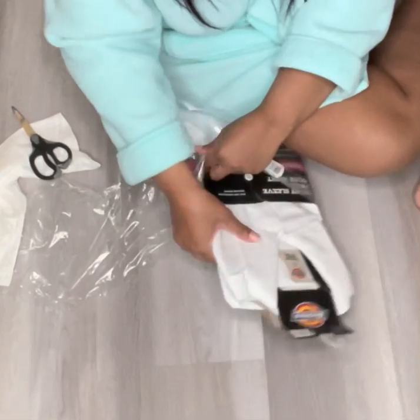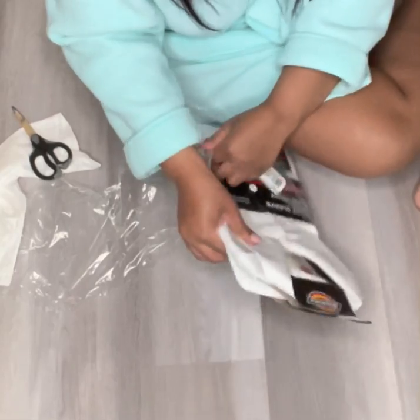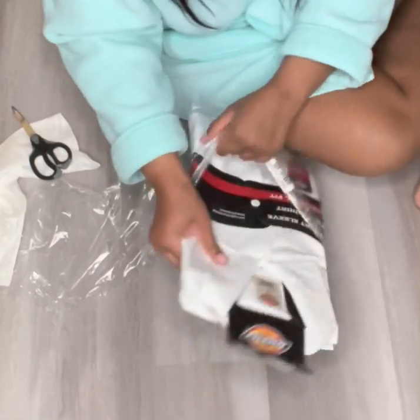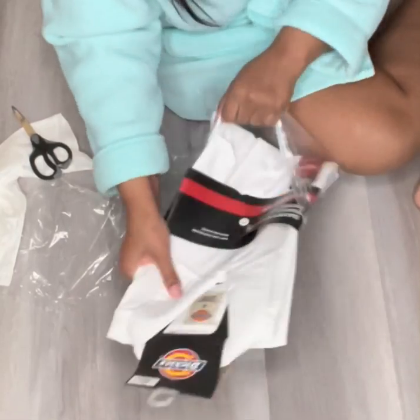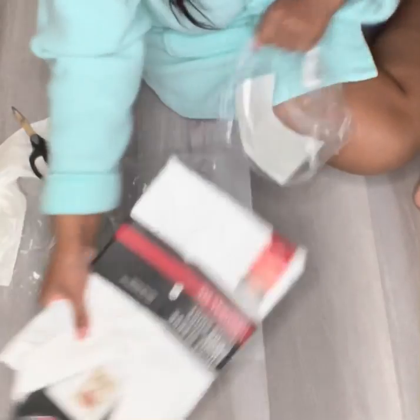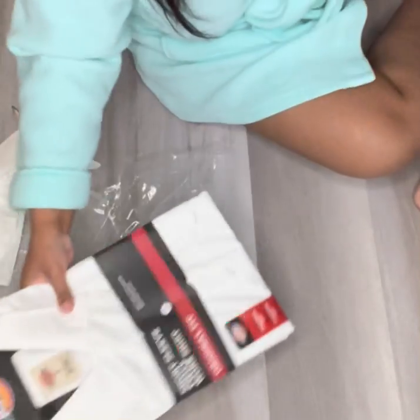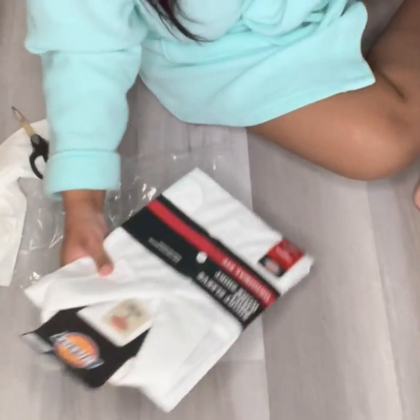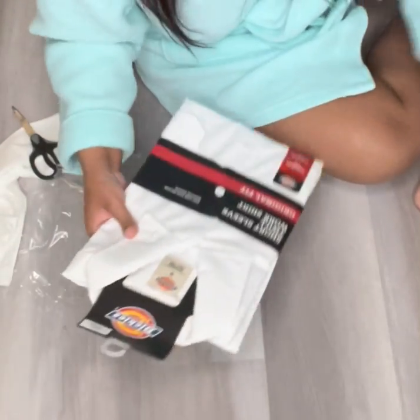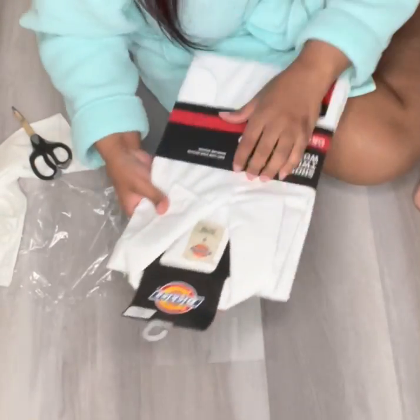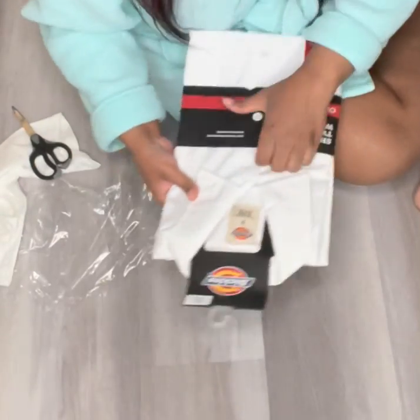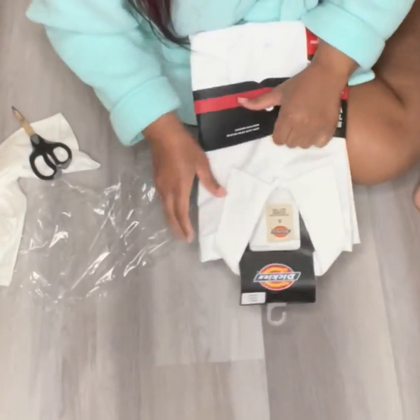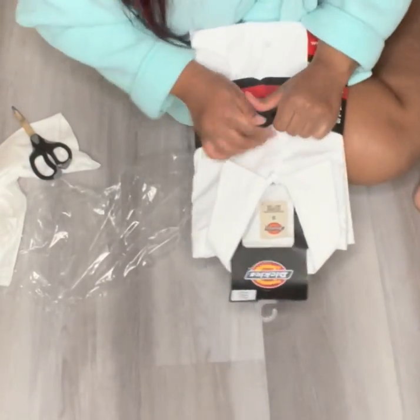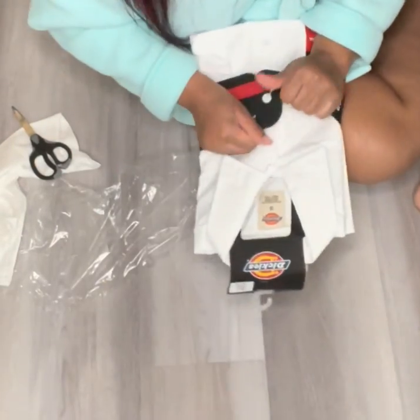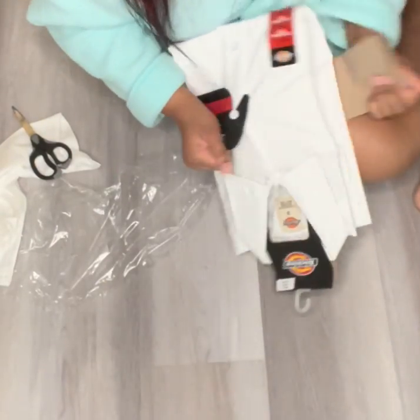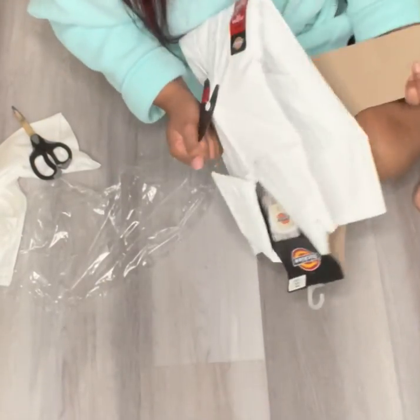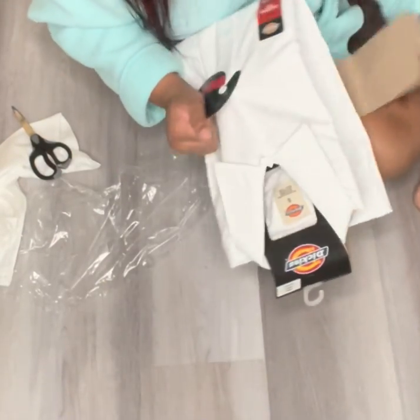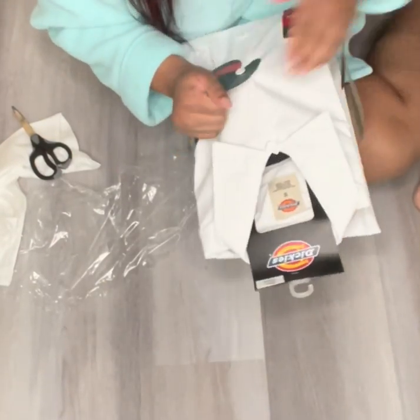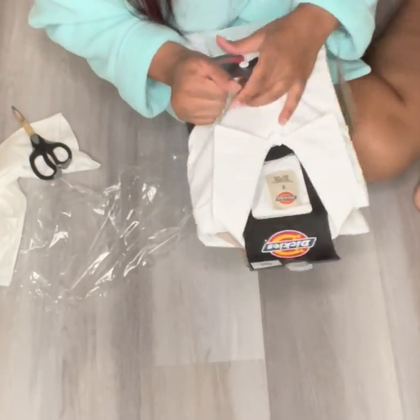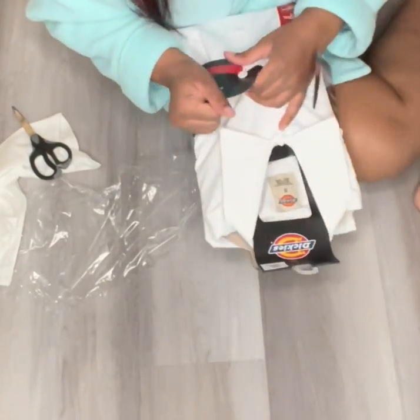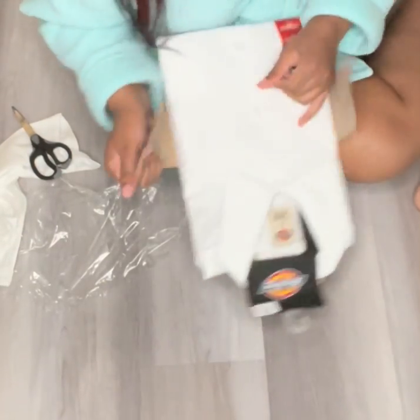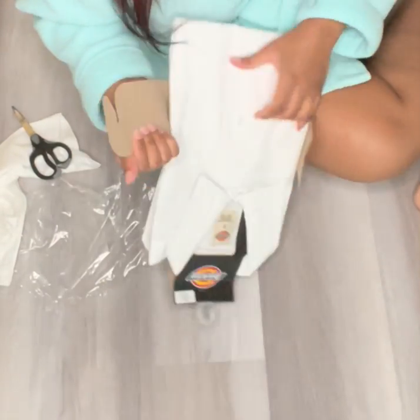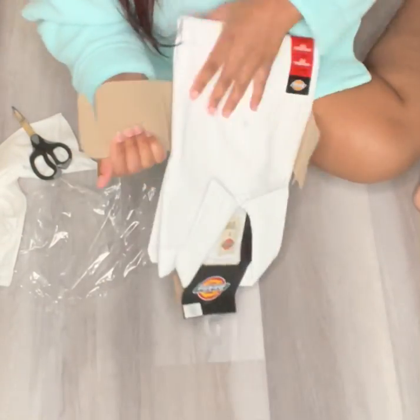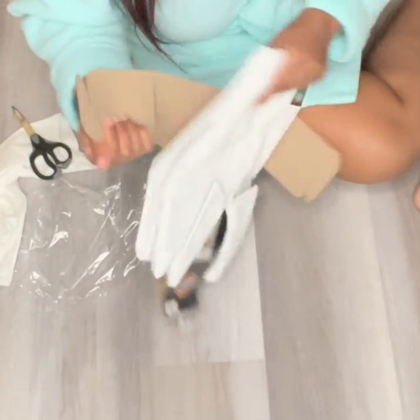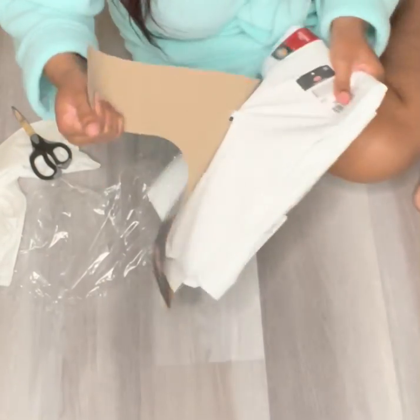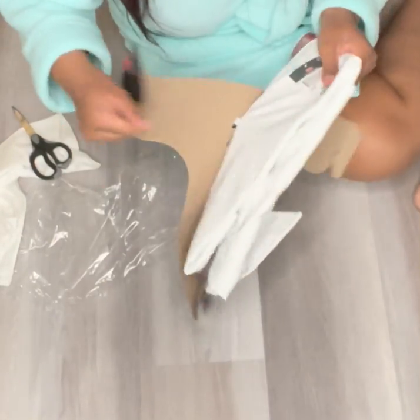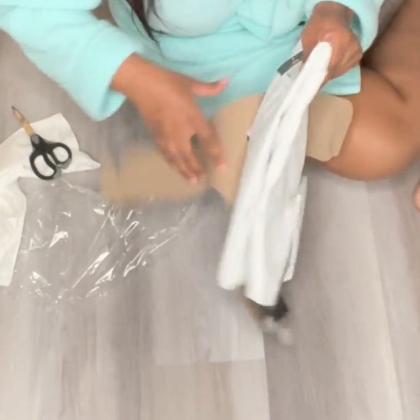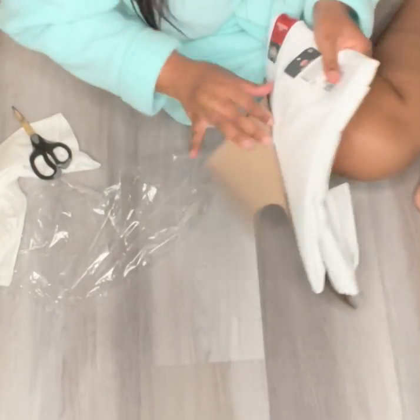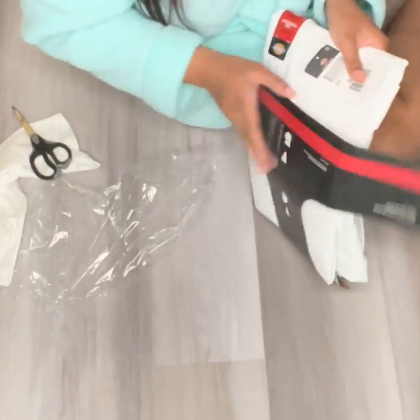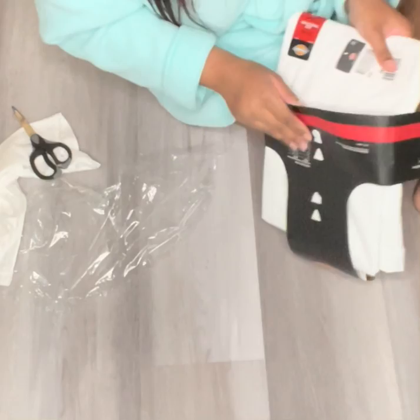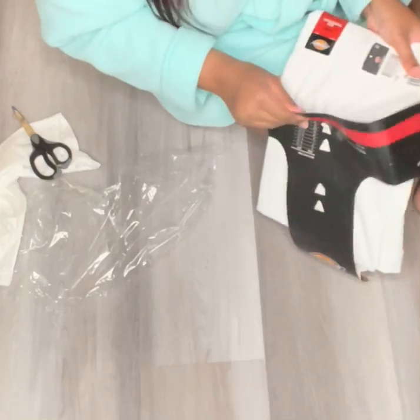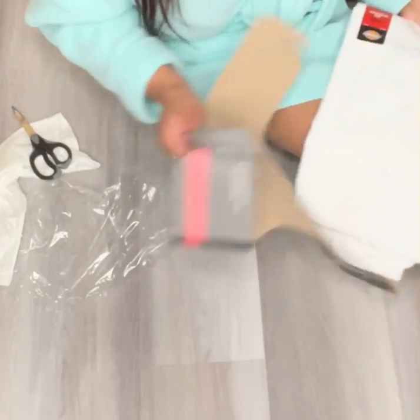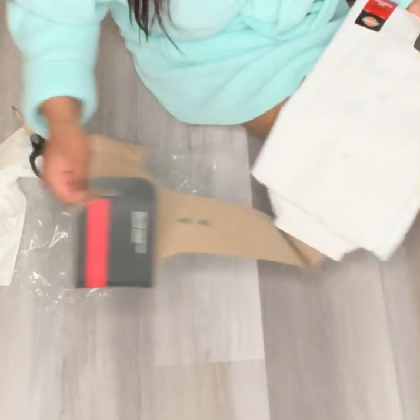Hey y'all, welcome back to my channel. Today I'm going to be showing you guys how to make a Dickey dress for toddlers.